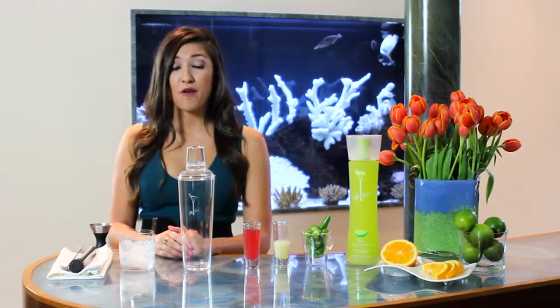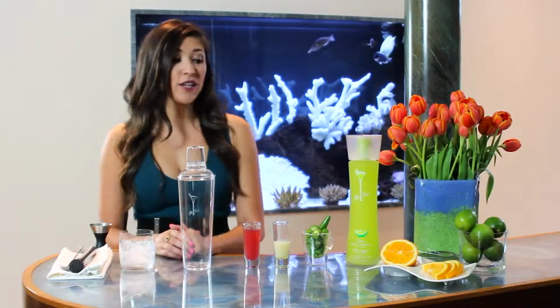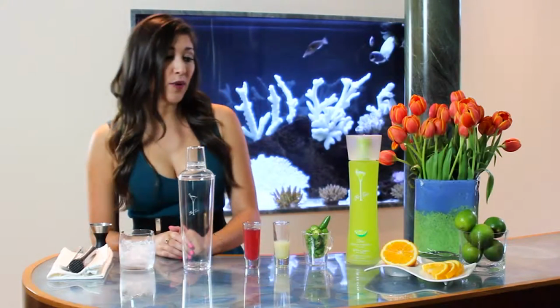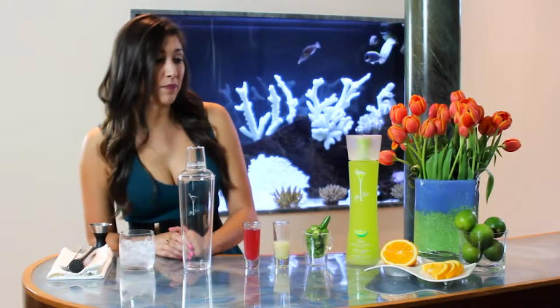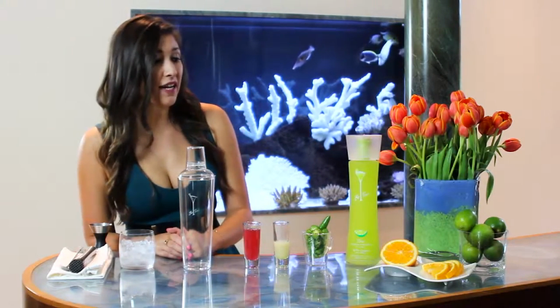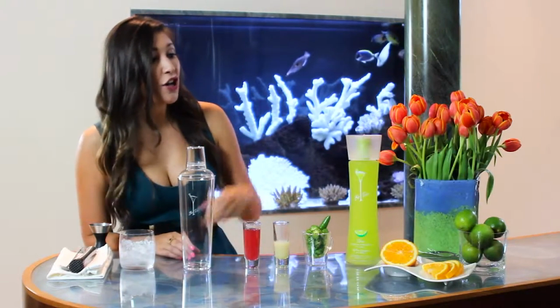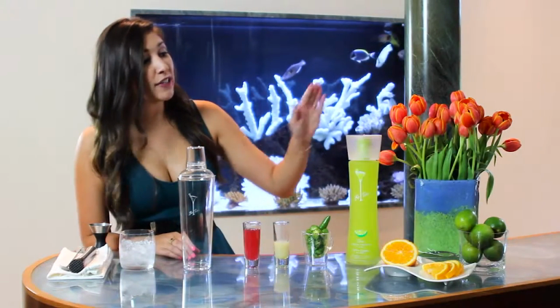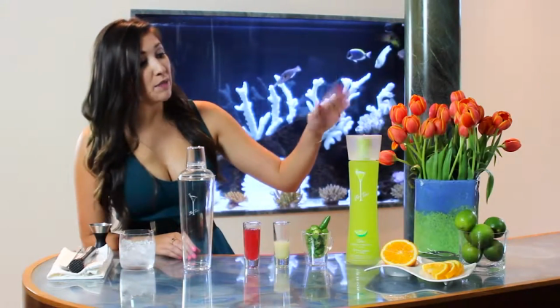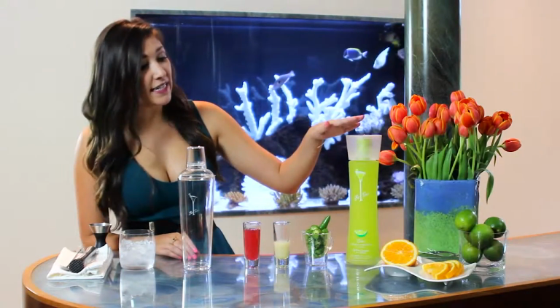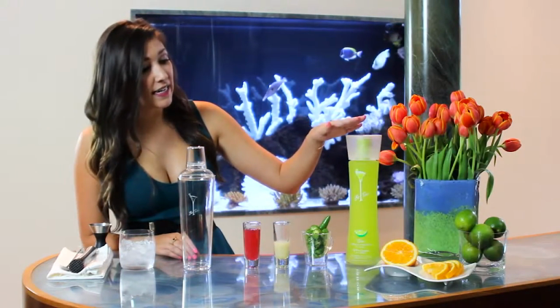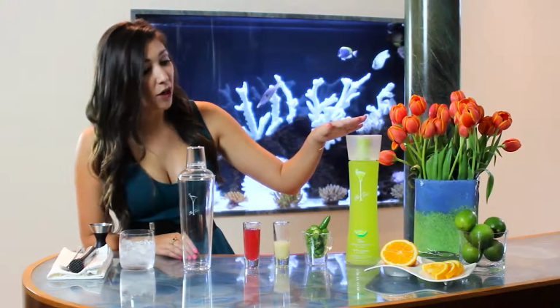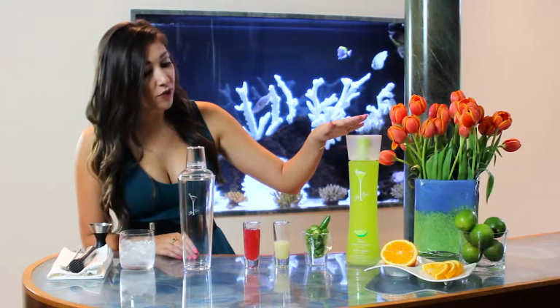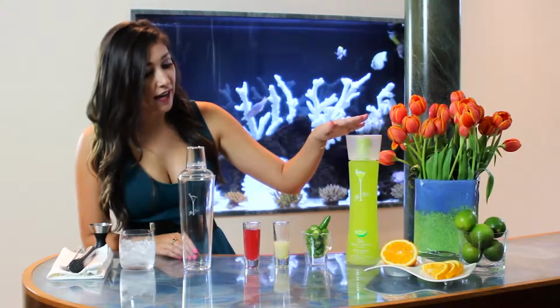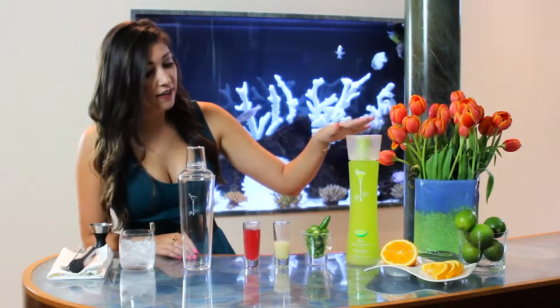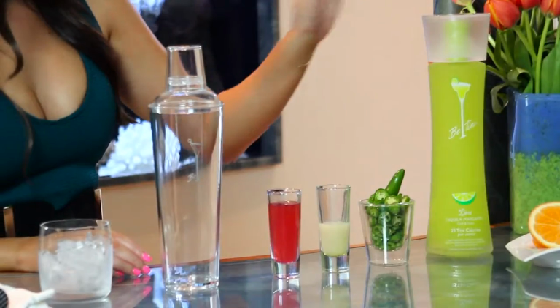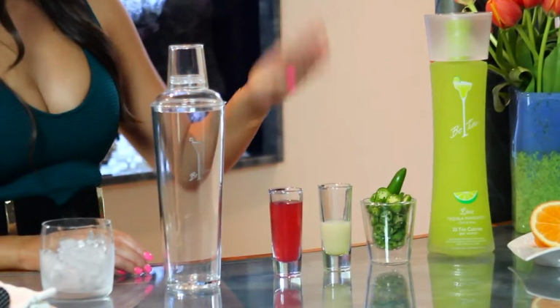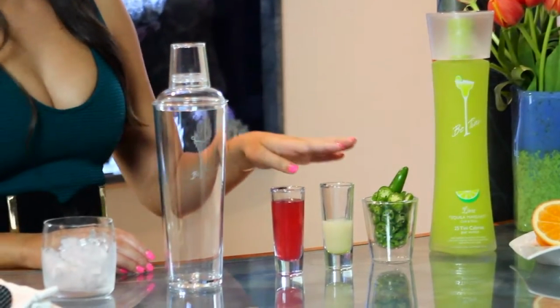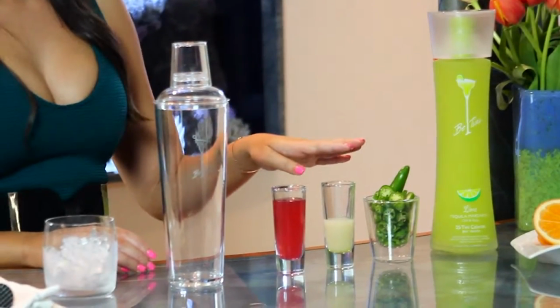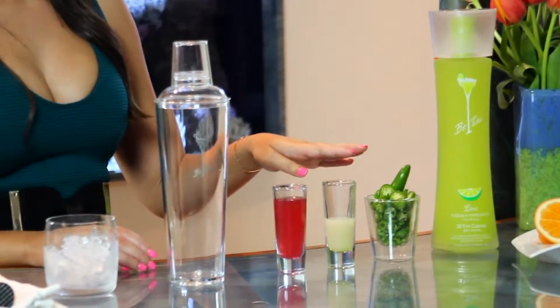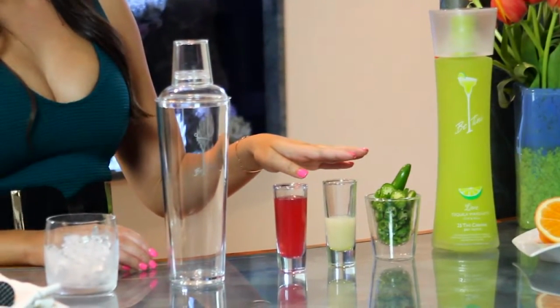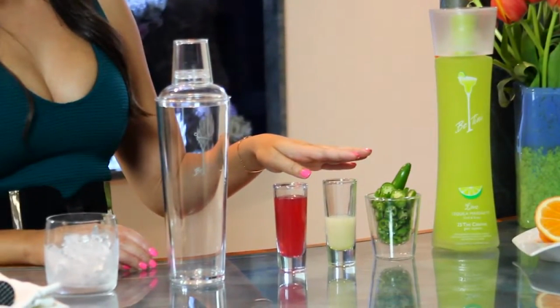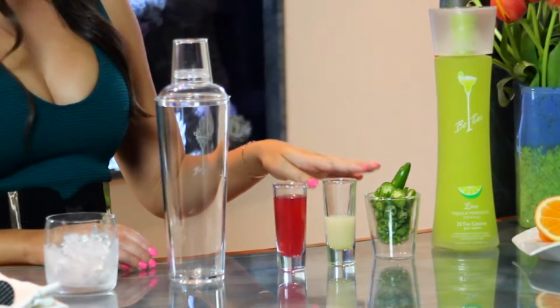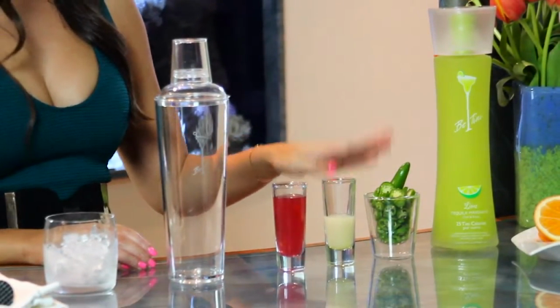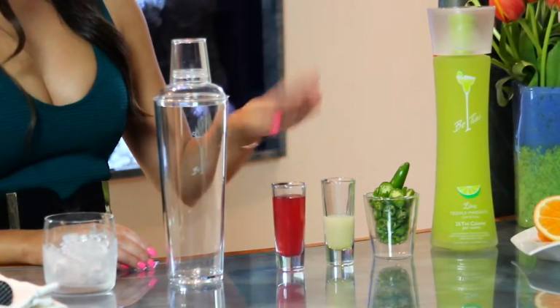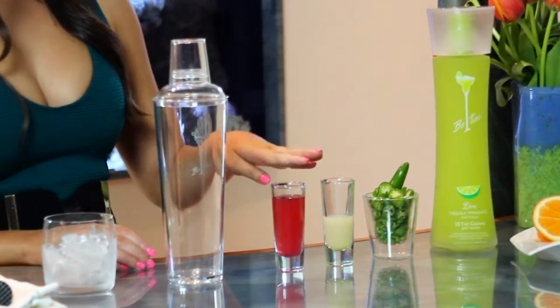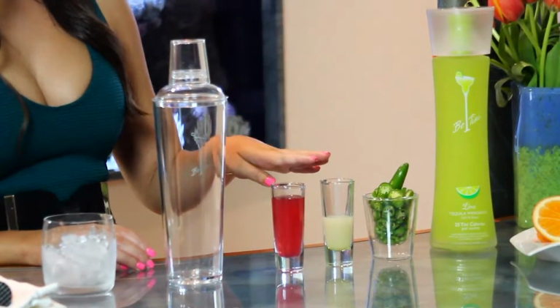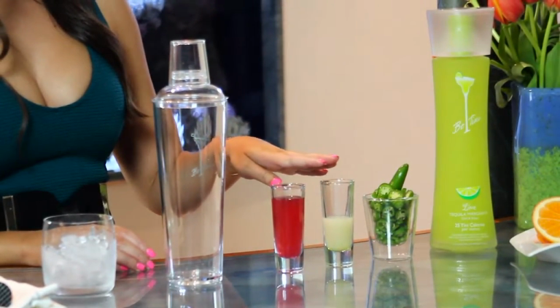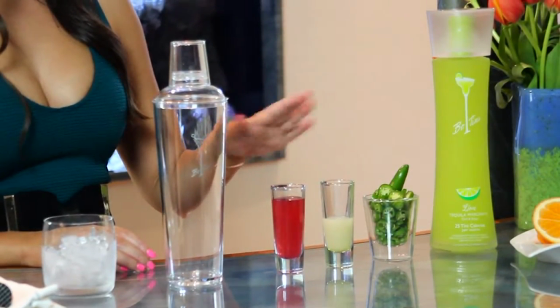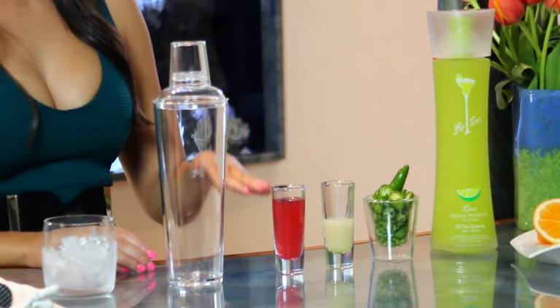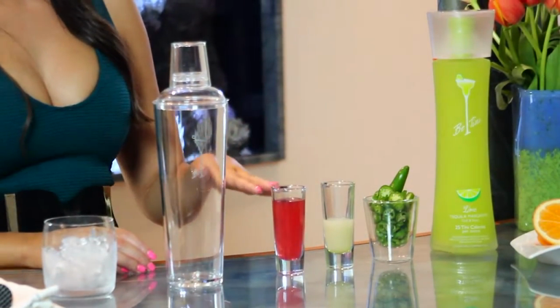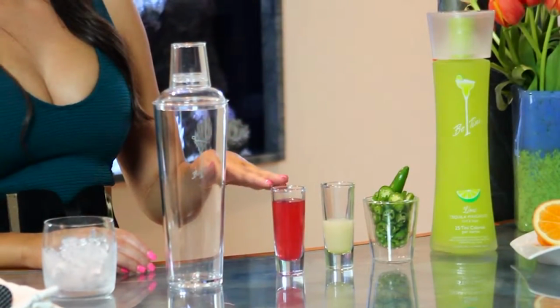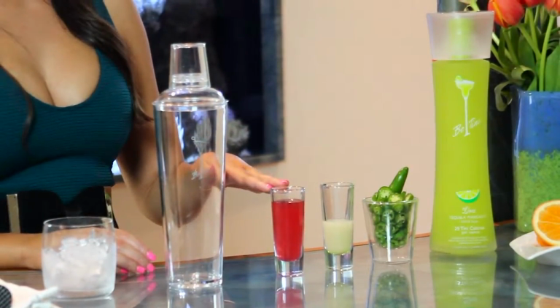For this recipe, you'll need Beatini Margarita, a slice of Serrano pepper, lime juice, and blood orange juice.